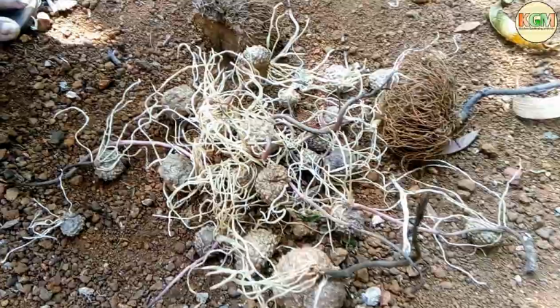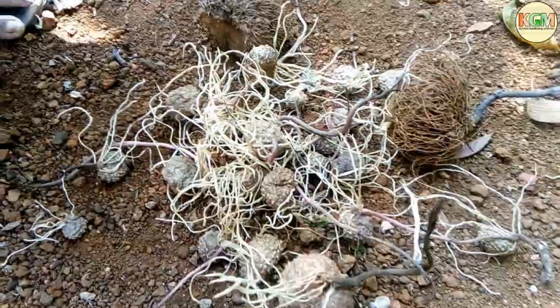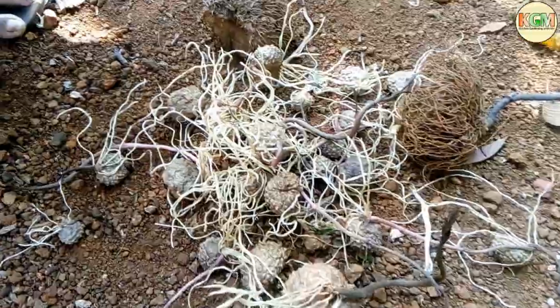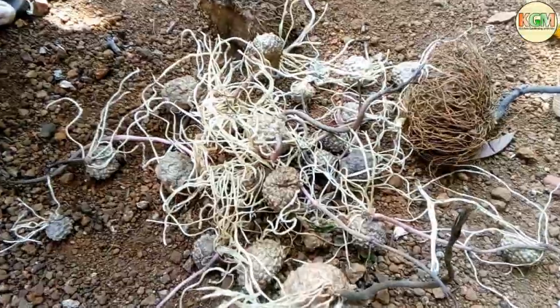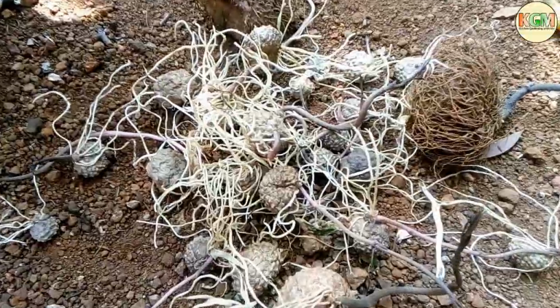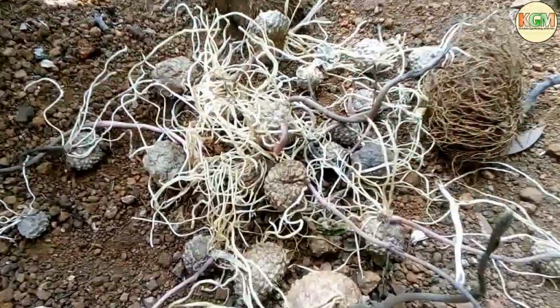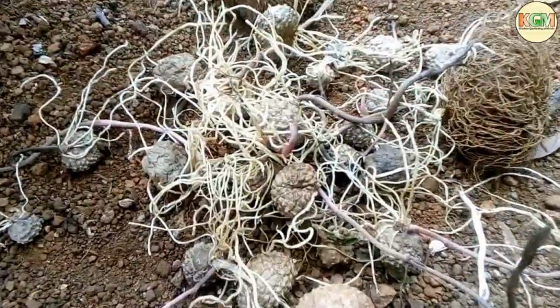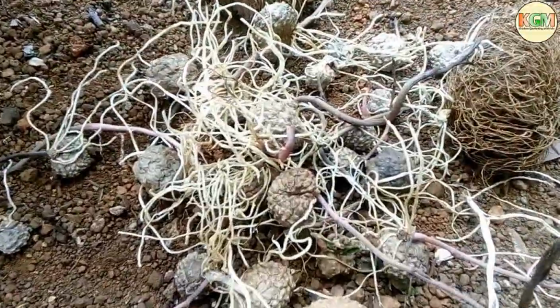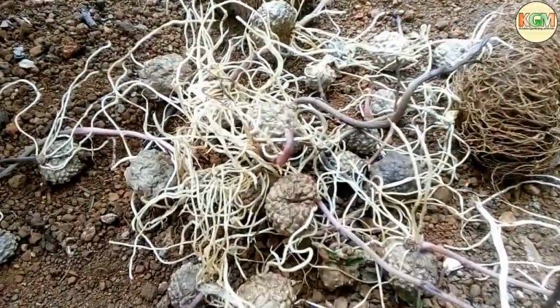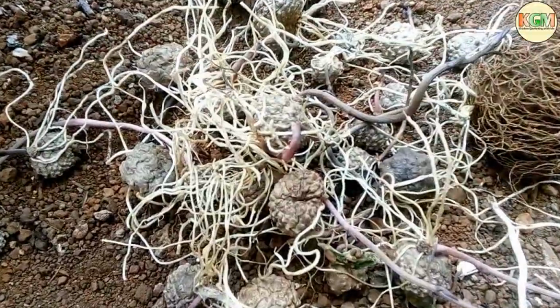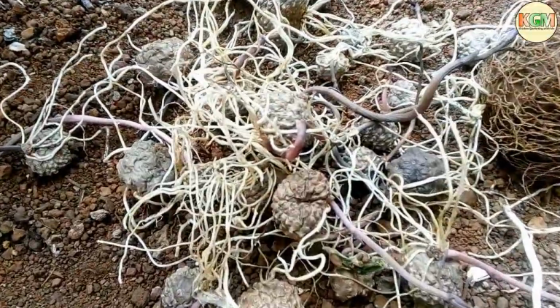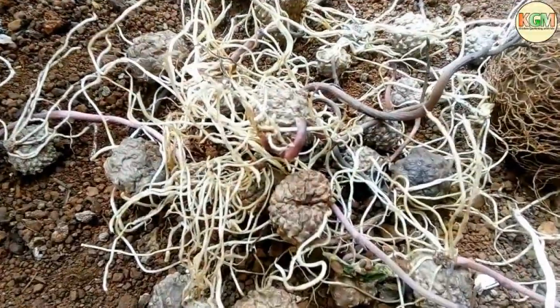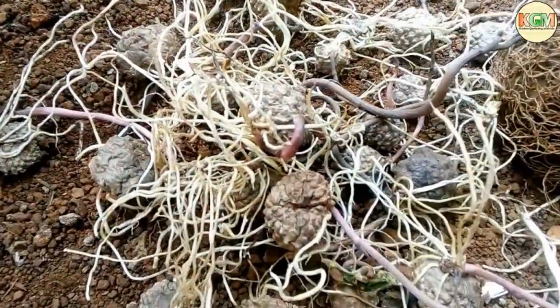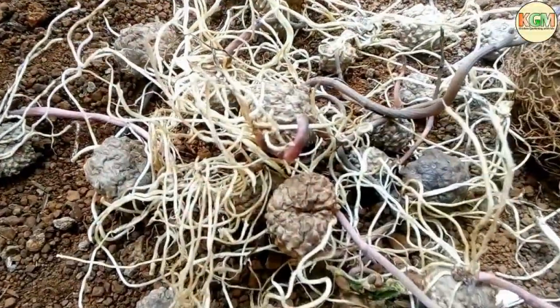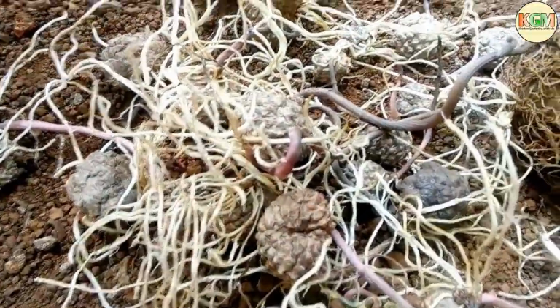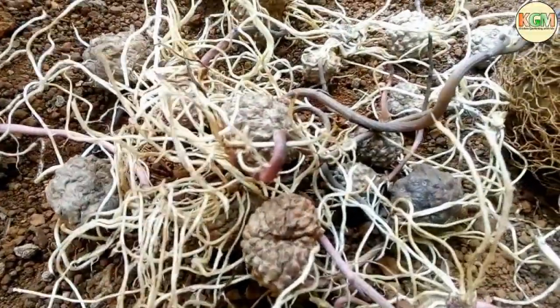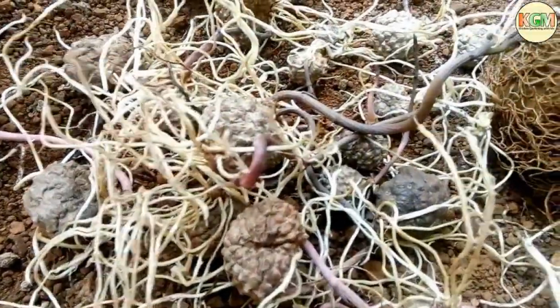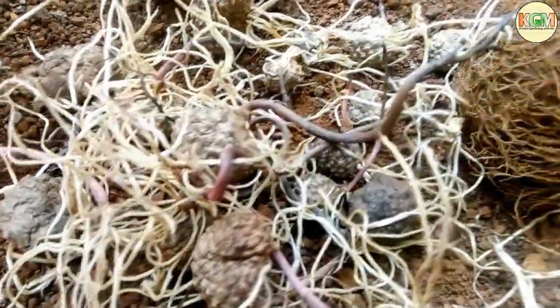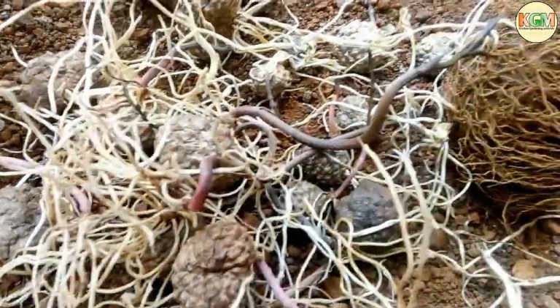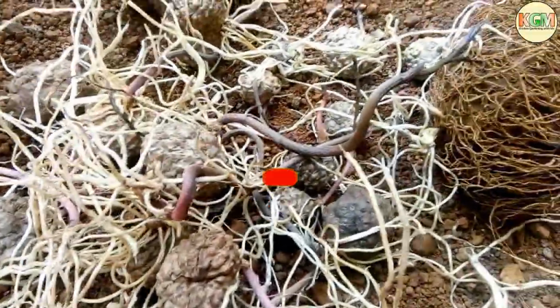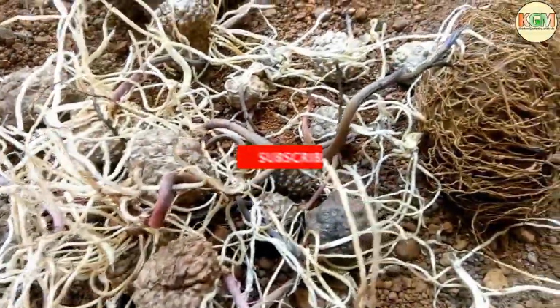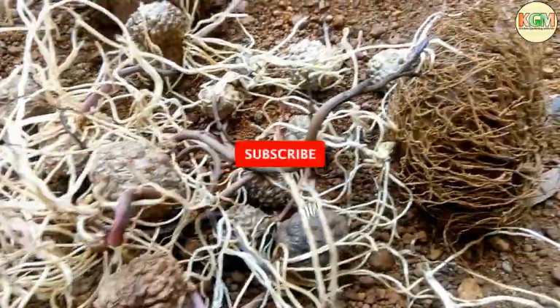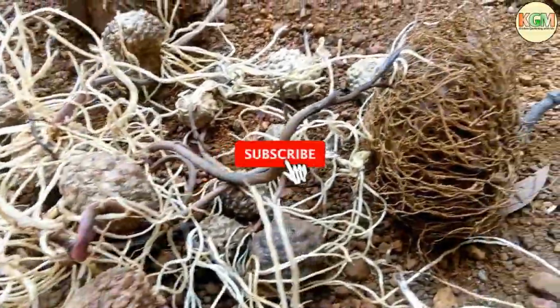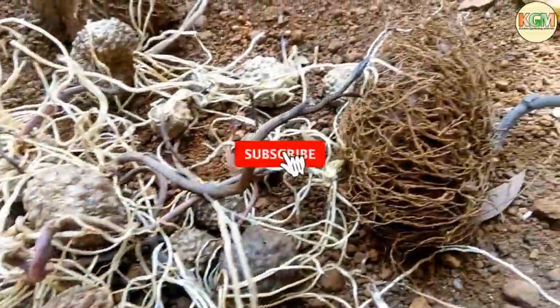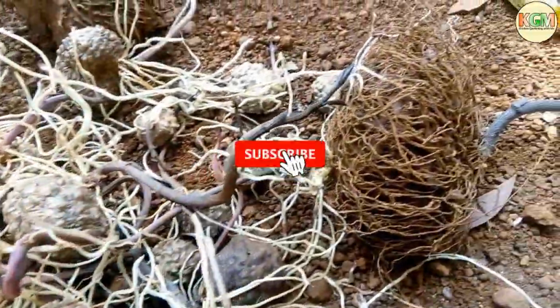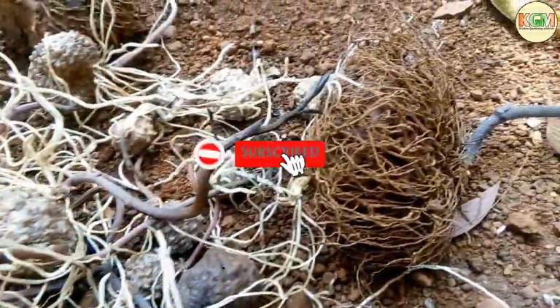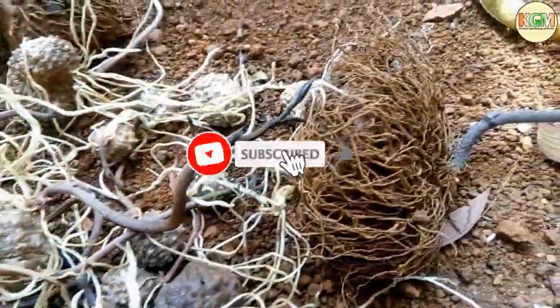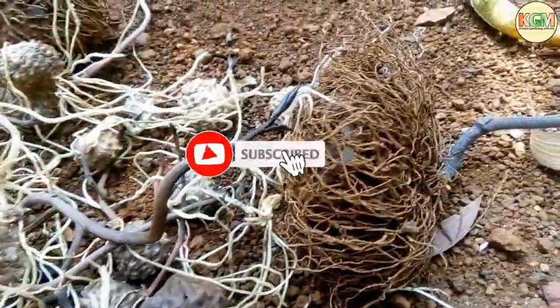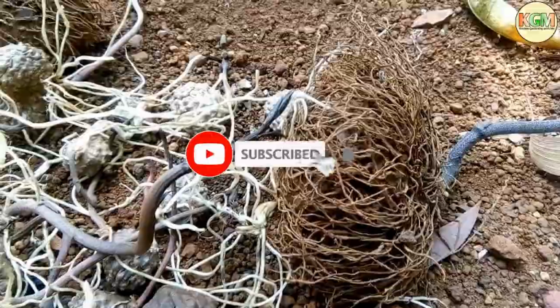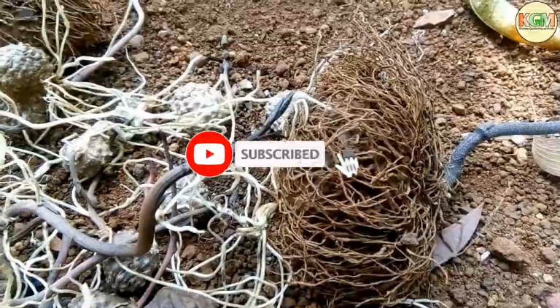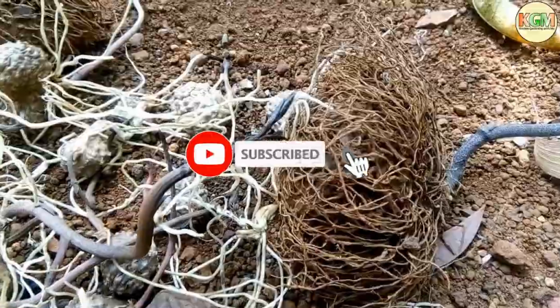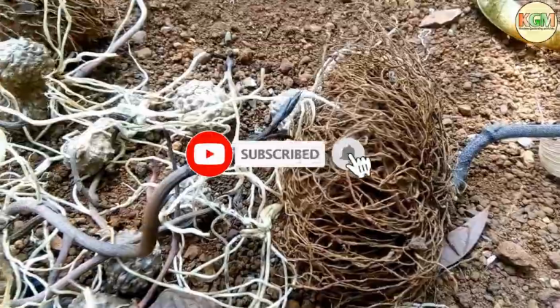Hello friends, welcome to the kitchen garden with me. Today we see how to plant air potato.